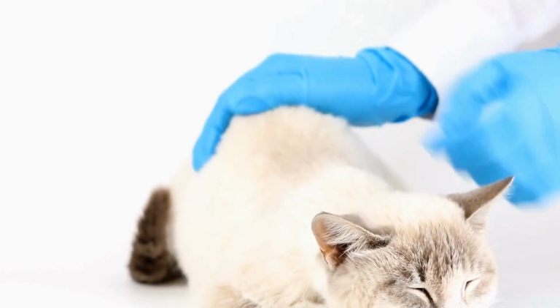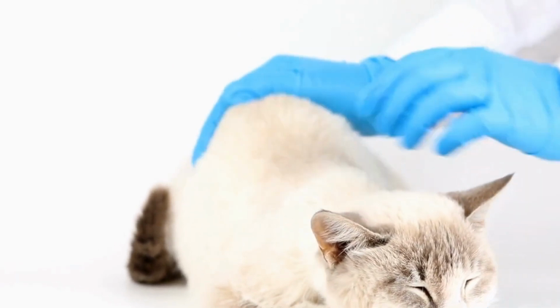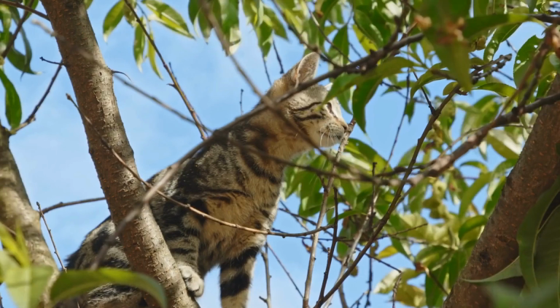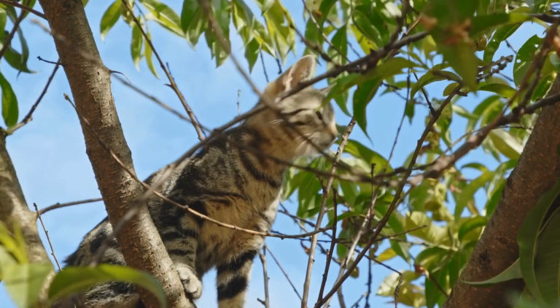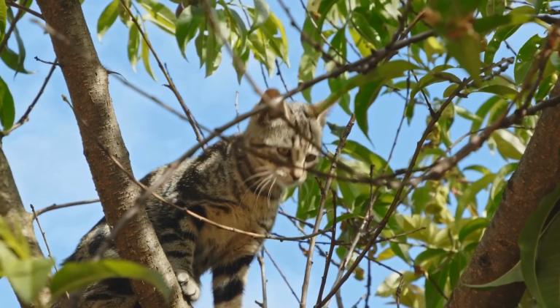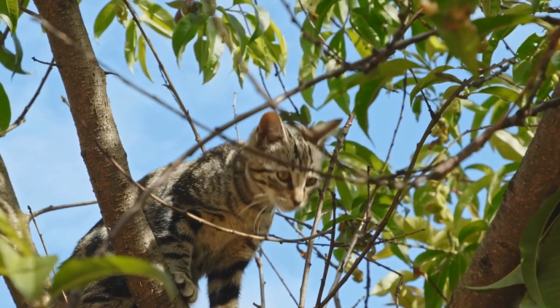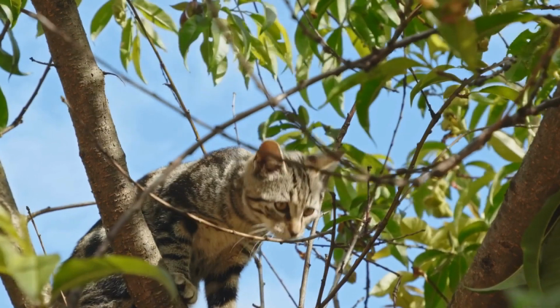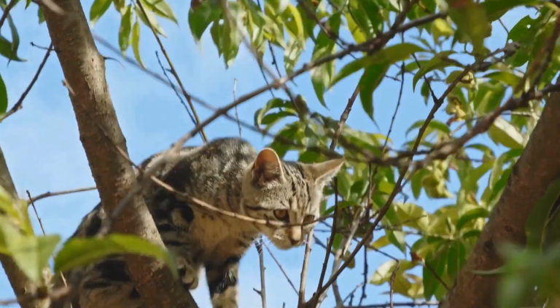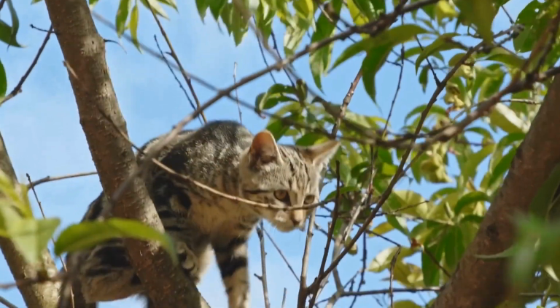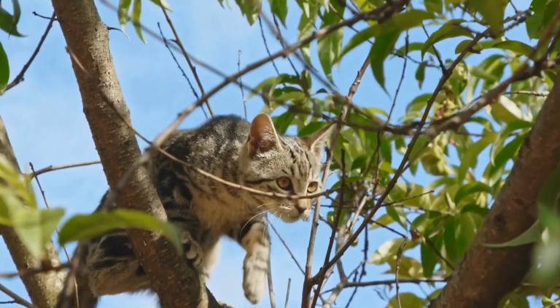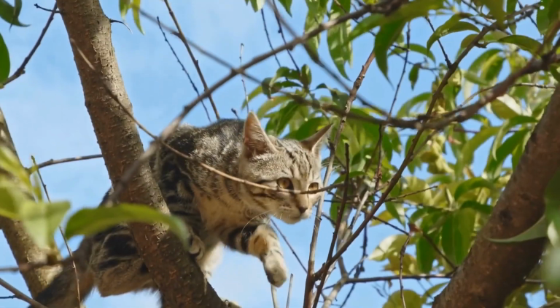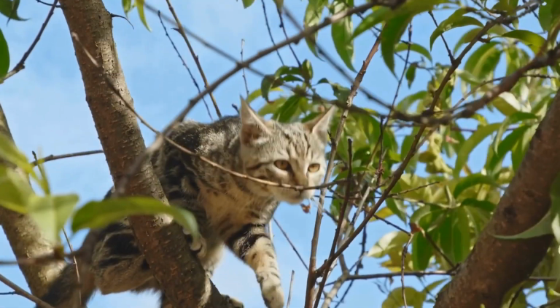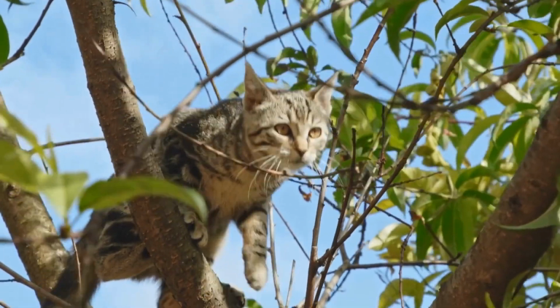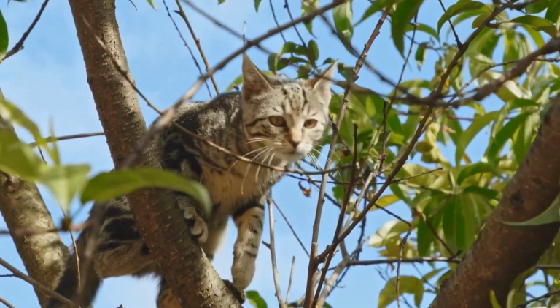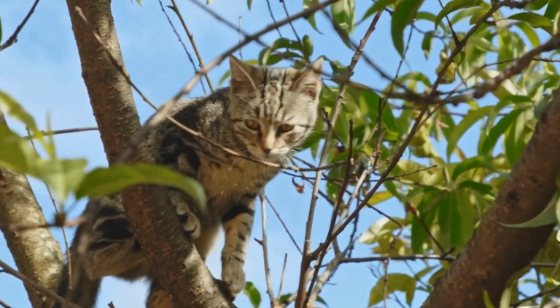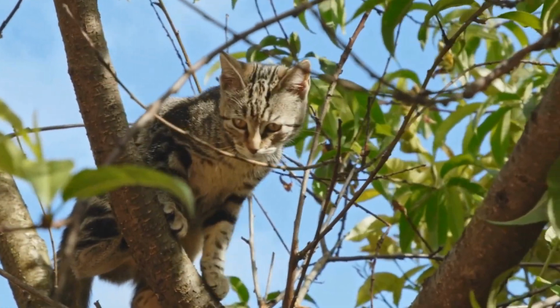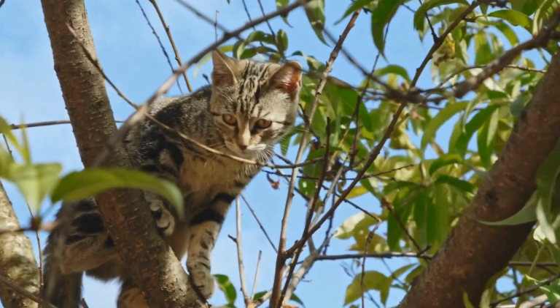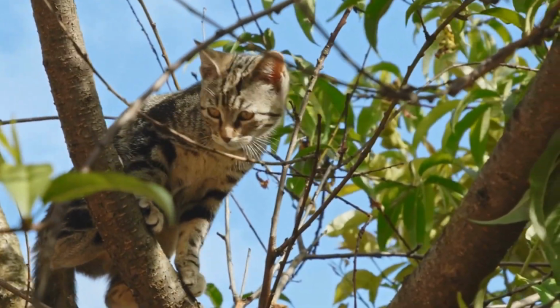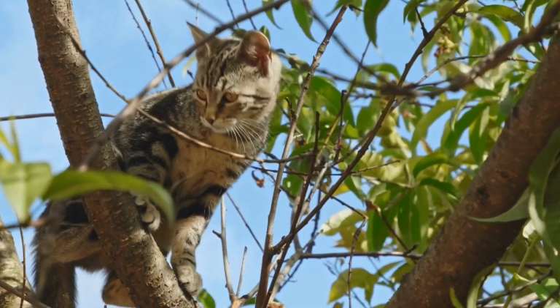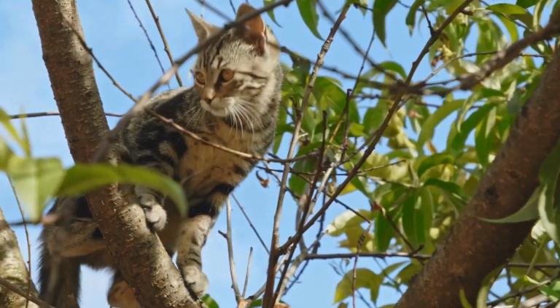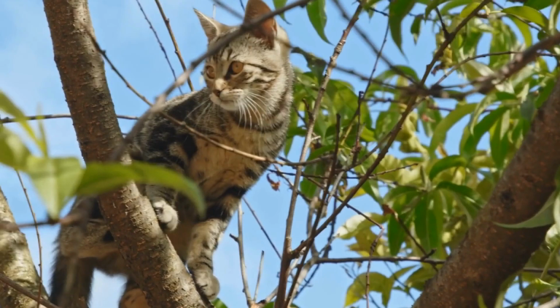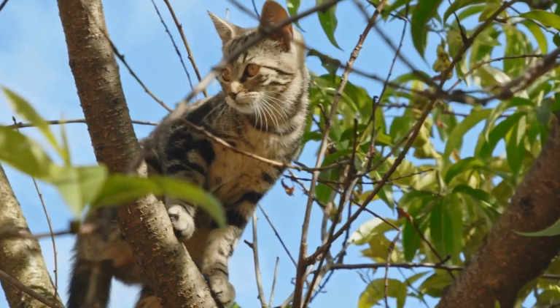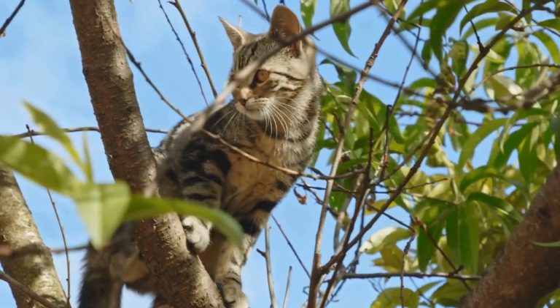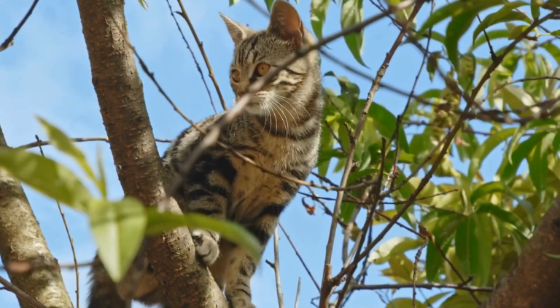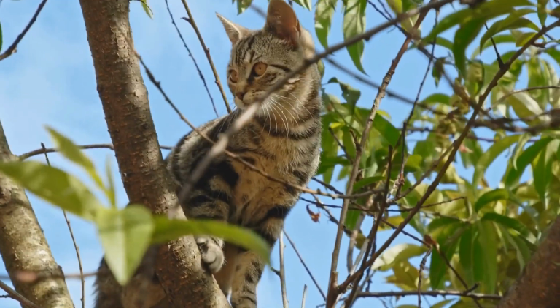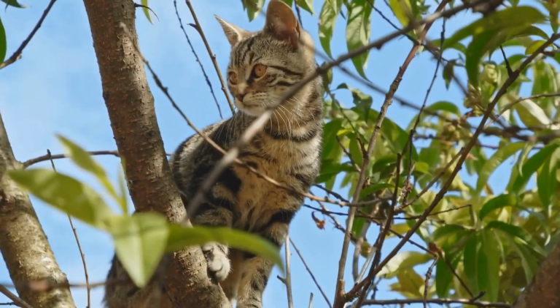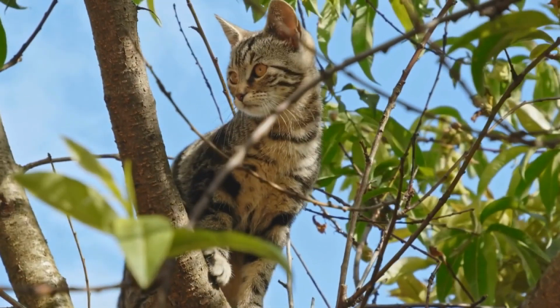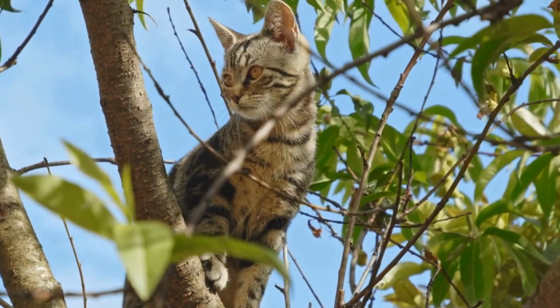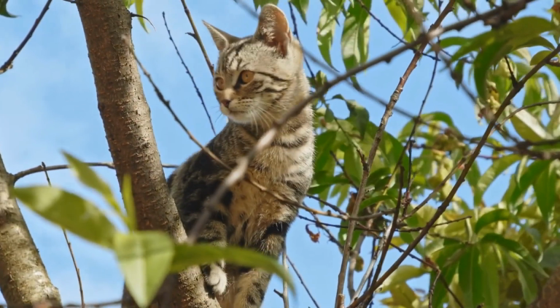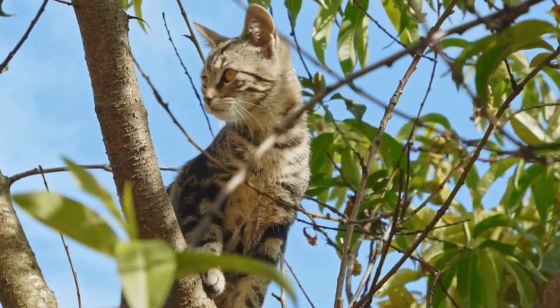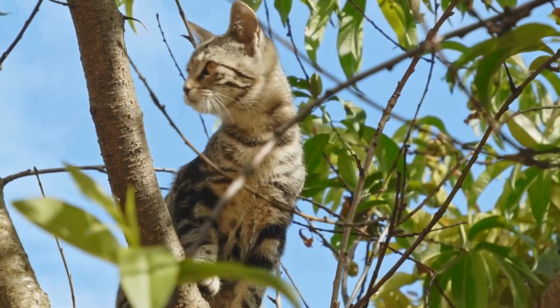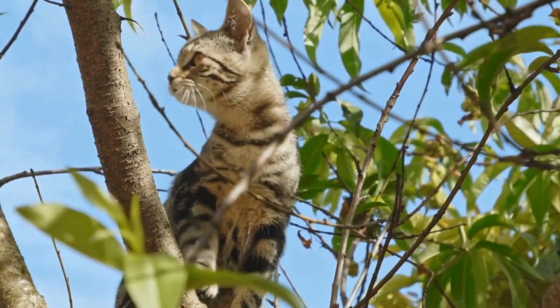Make sure the enclosure has enough space, shade, and protection from predators to ensure your cat's safety.